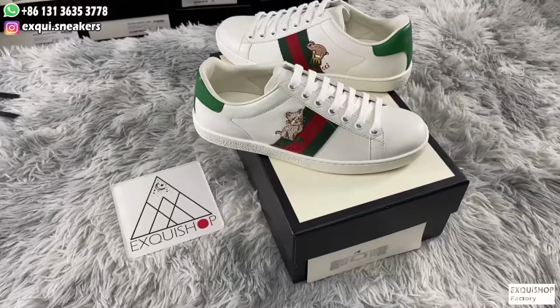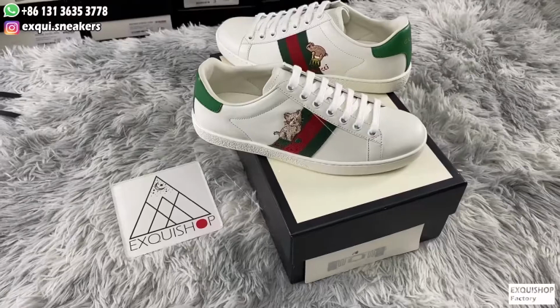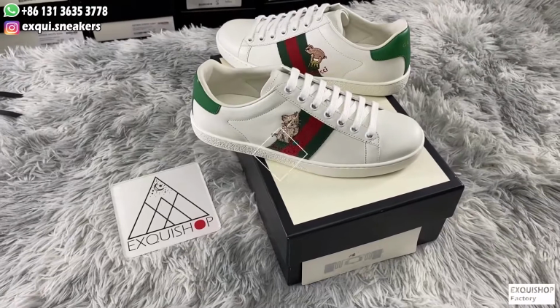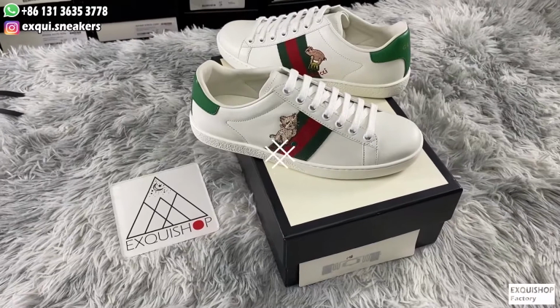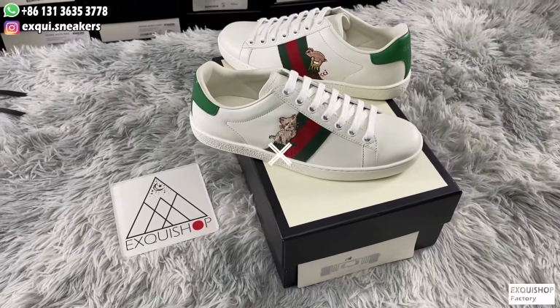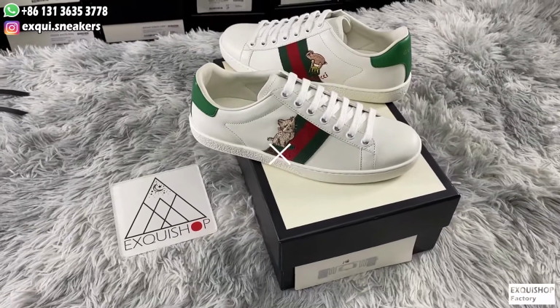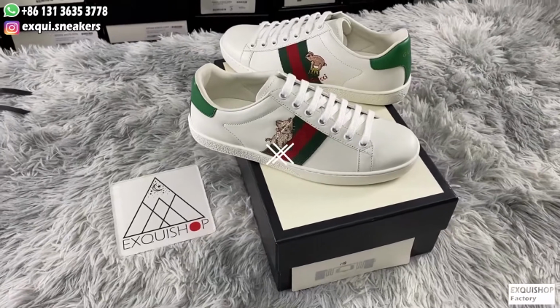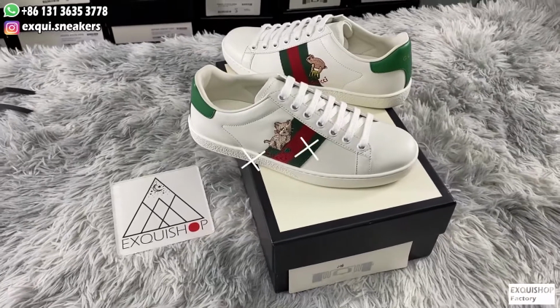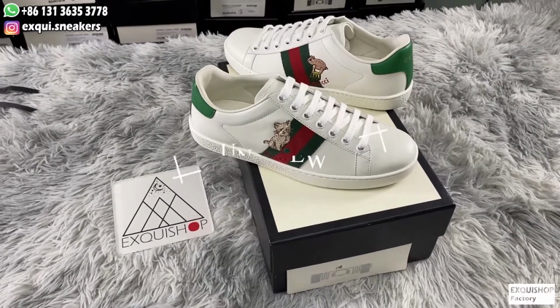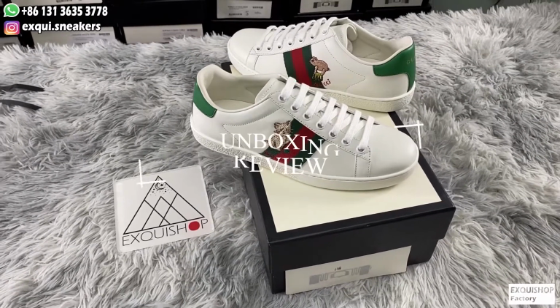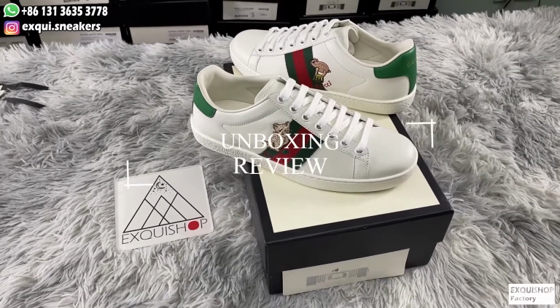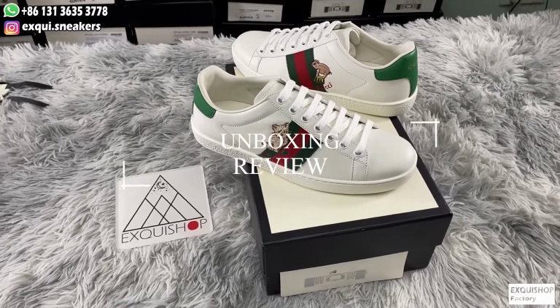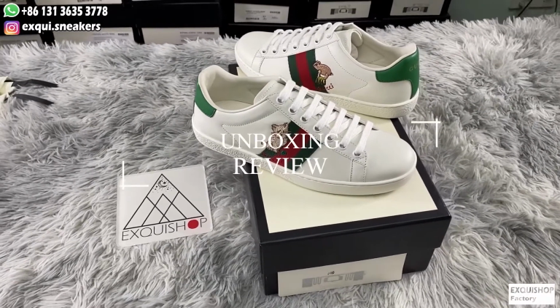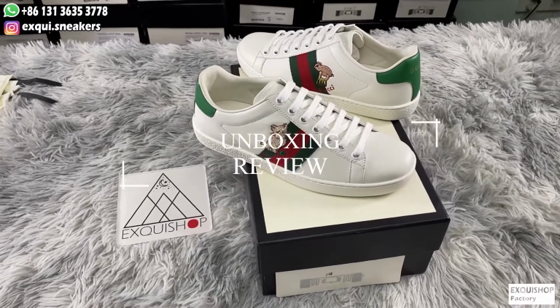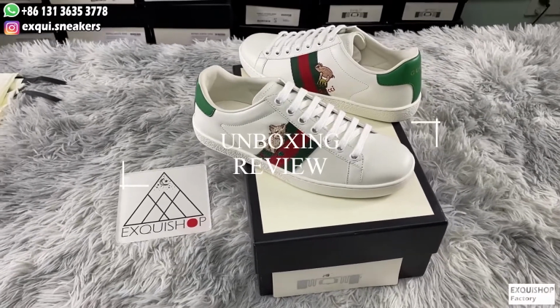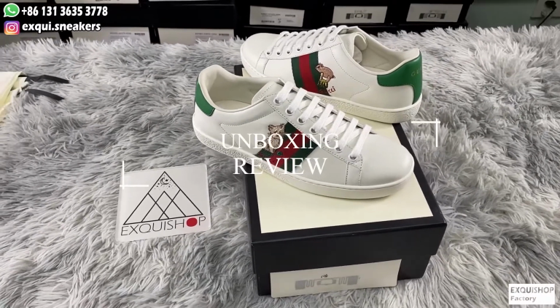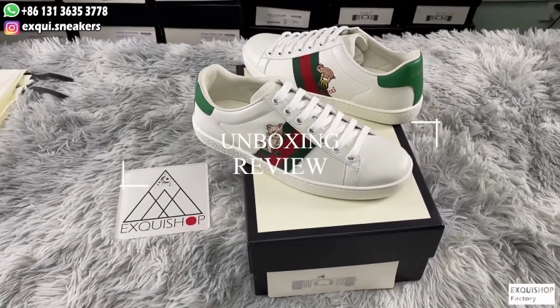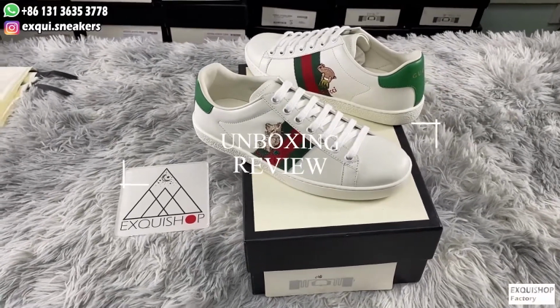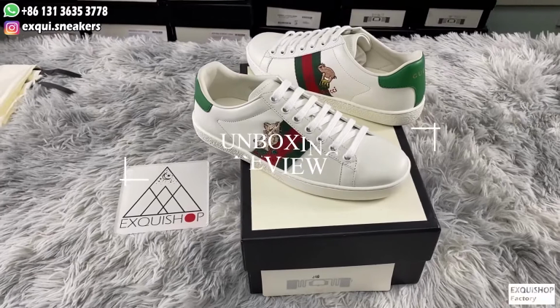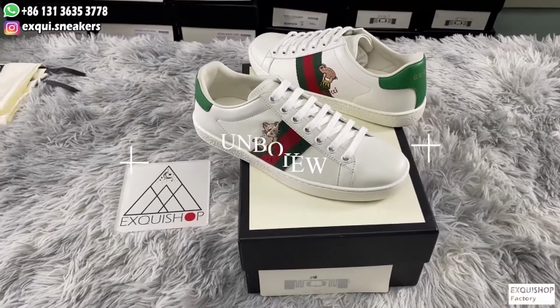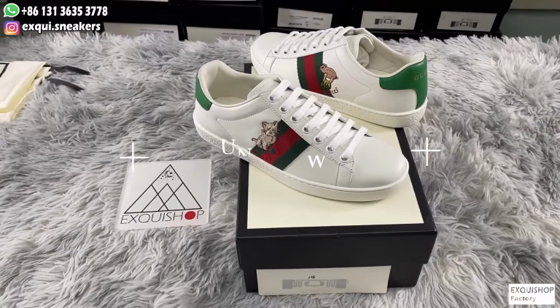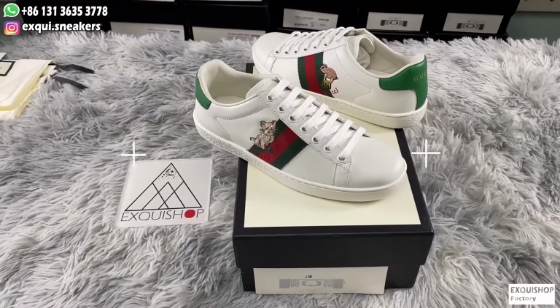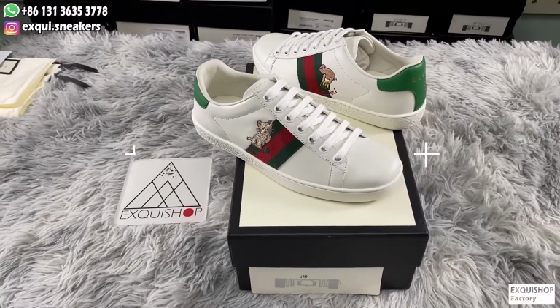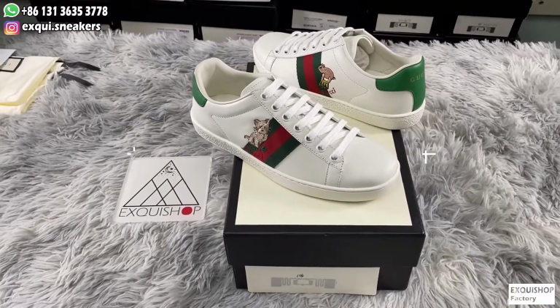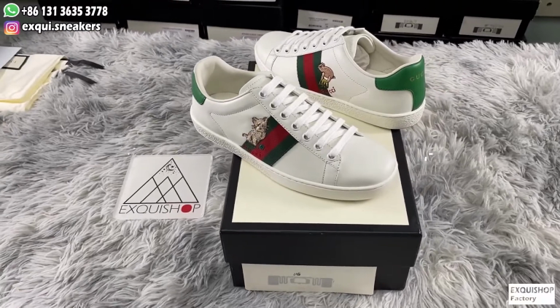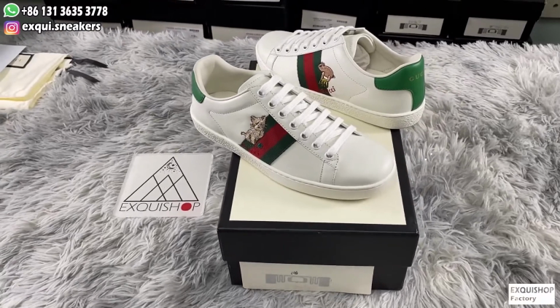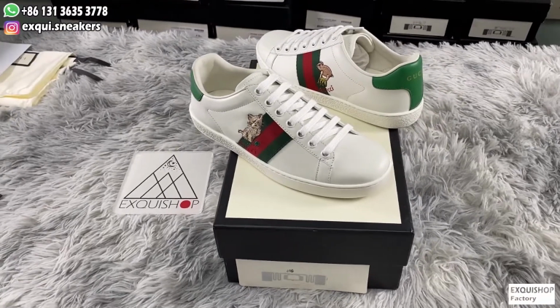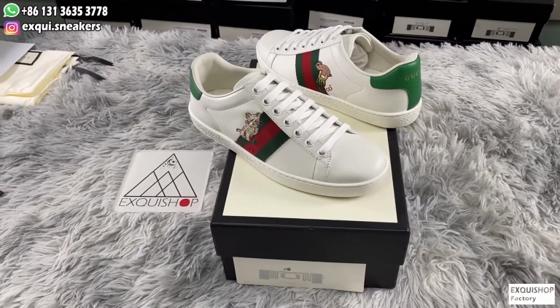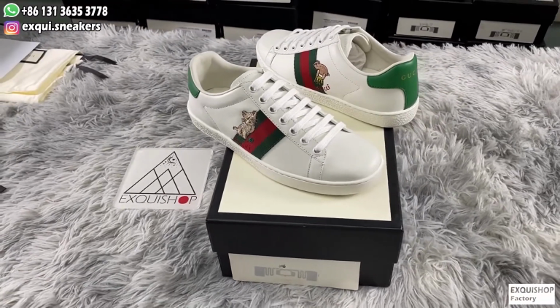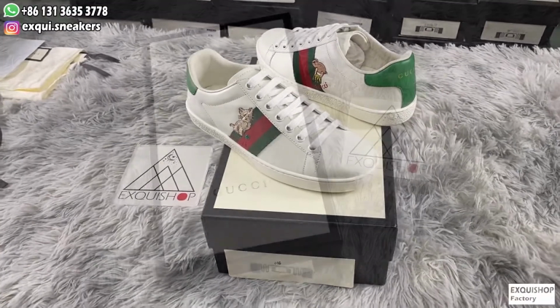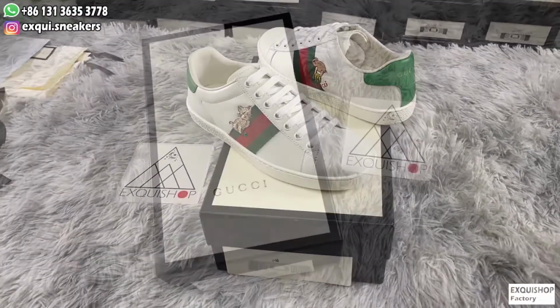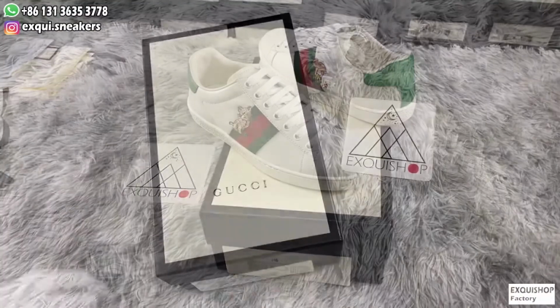What's up guys, welcome to X-Squid Shop review channel. Today I will show you the best rep of Gucci A-Sneaker.